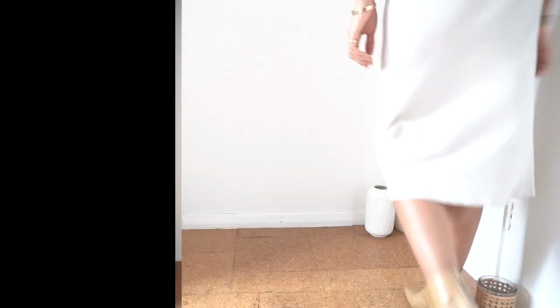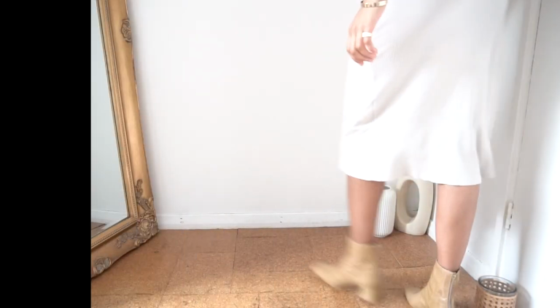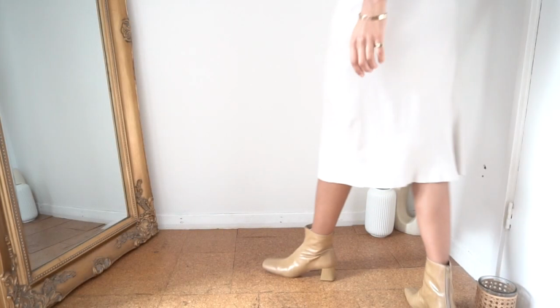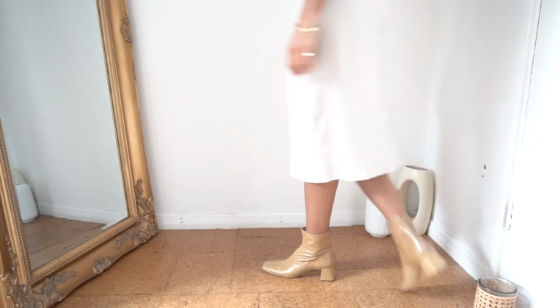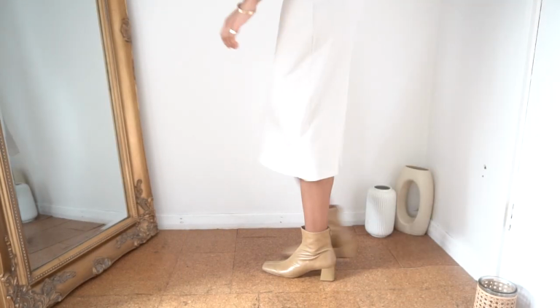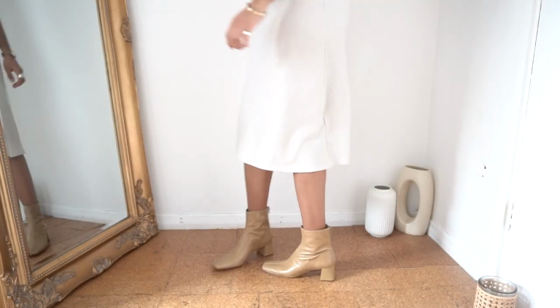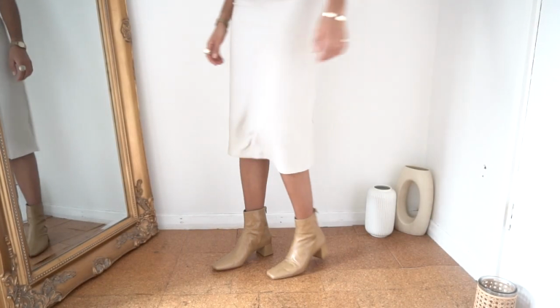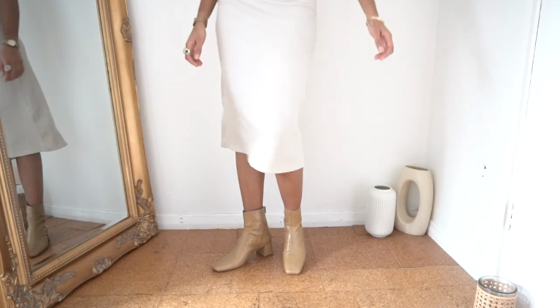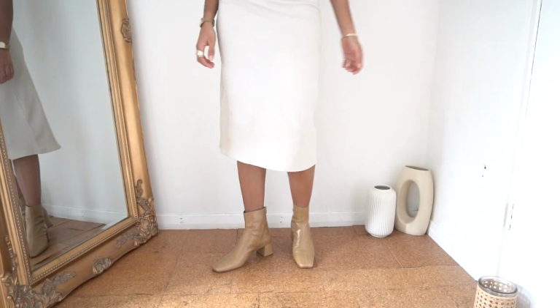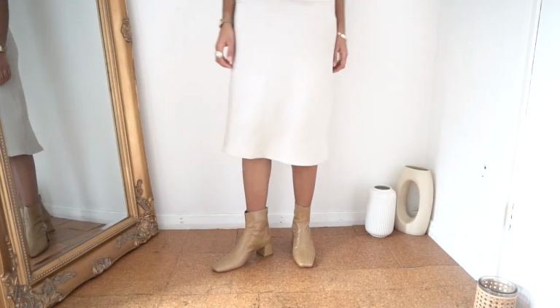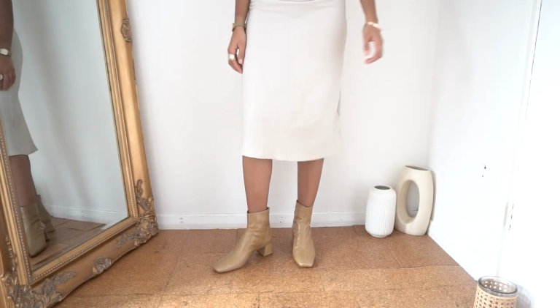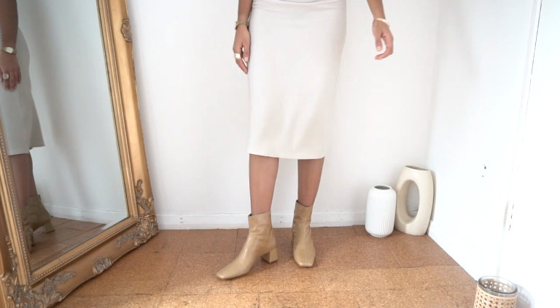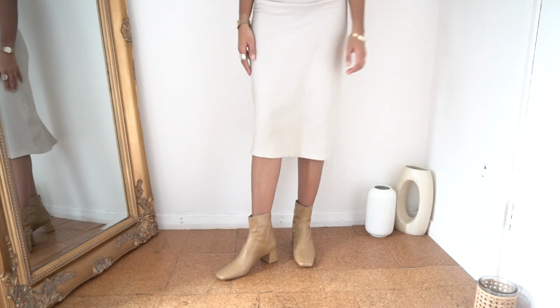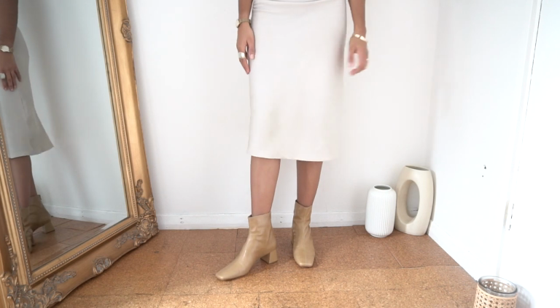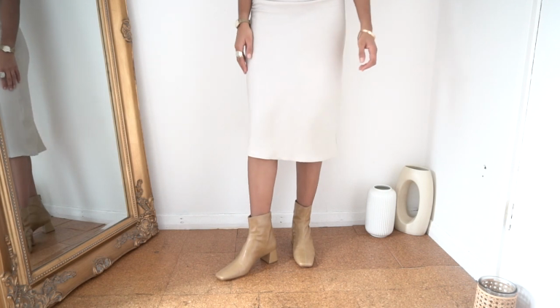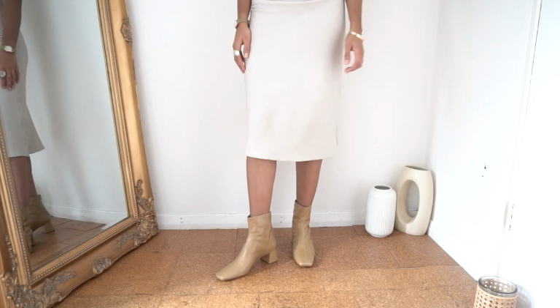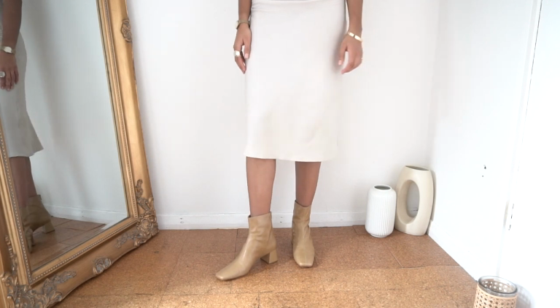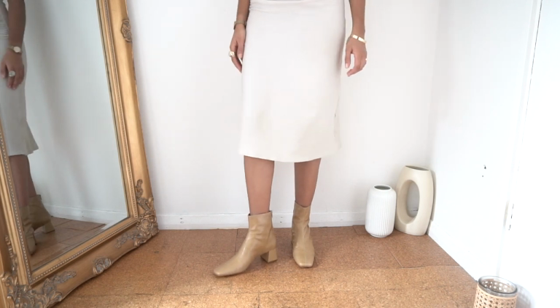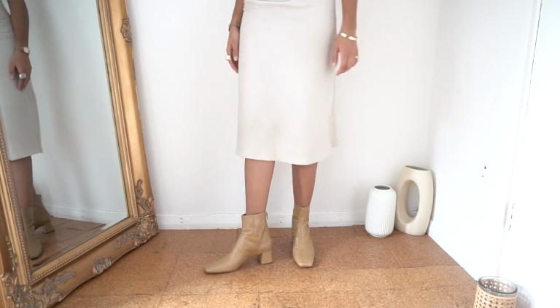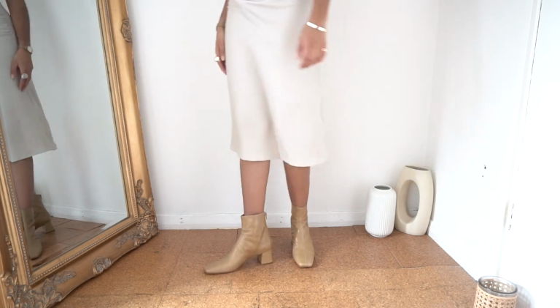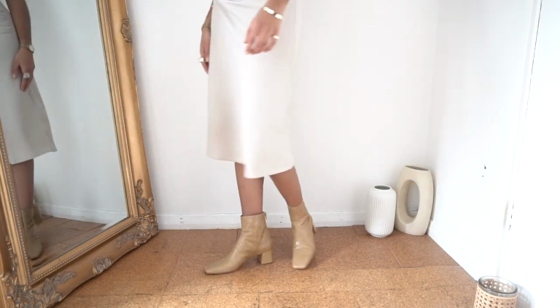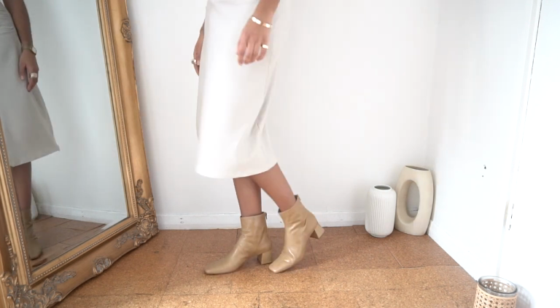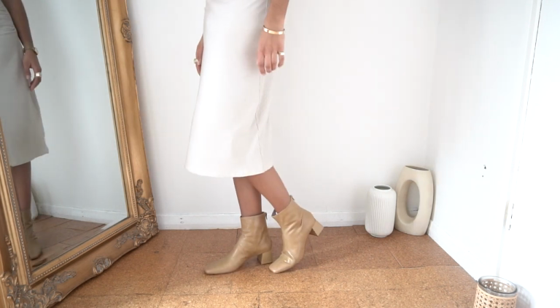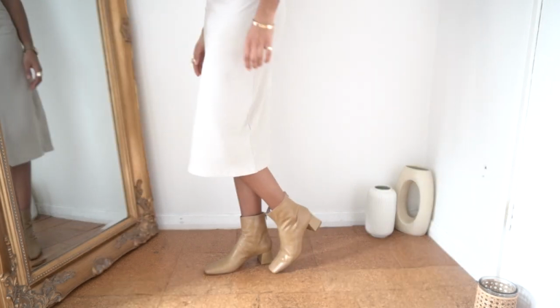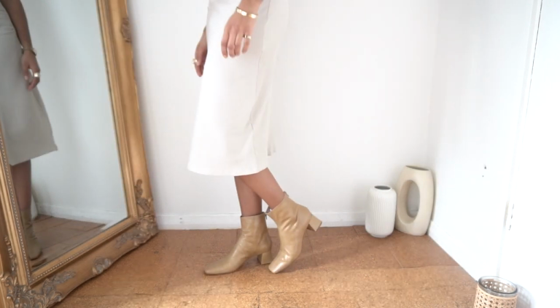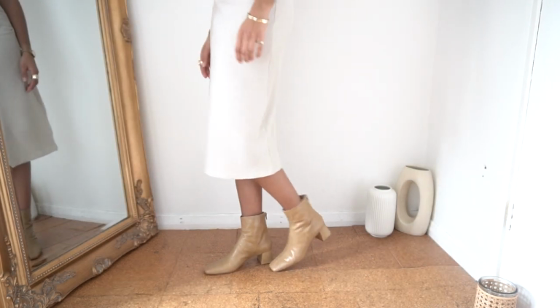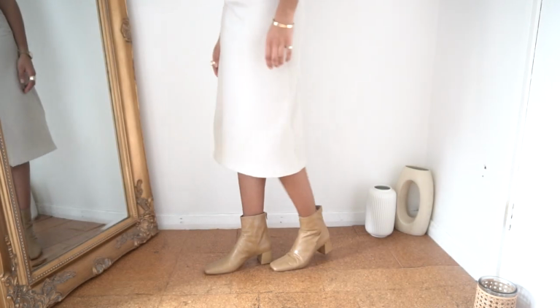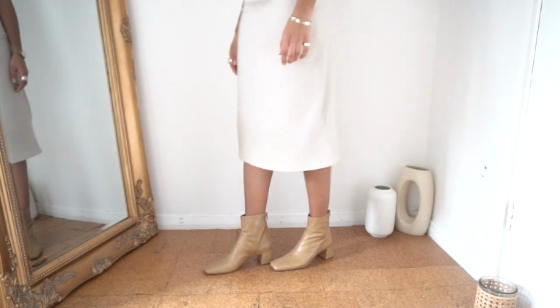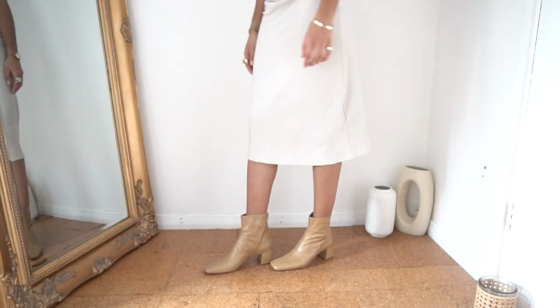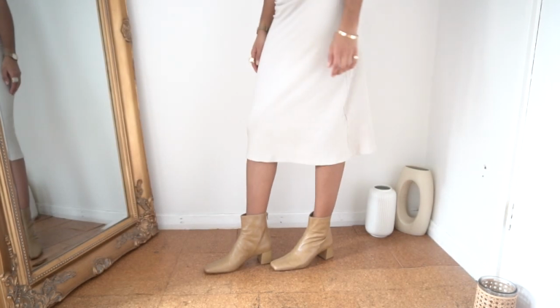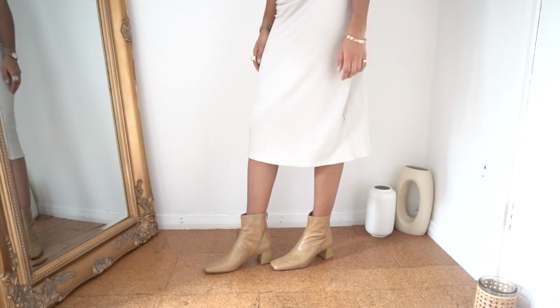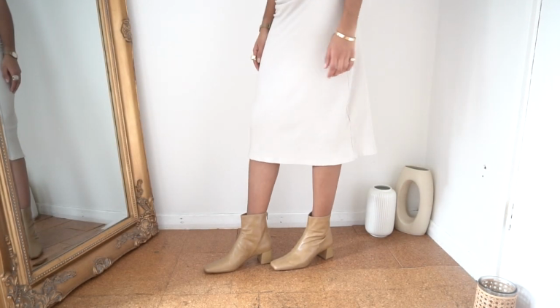To finish off the look I've thrown on these boots from Anger. The heel is slightly chunky and again it has the square toe style that I much prefer.